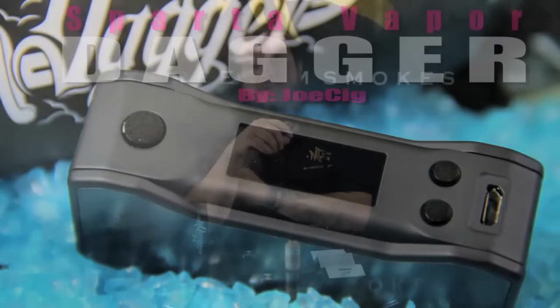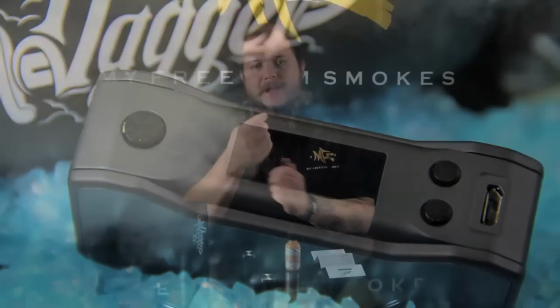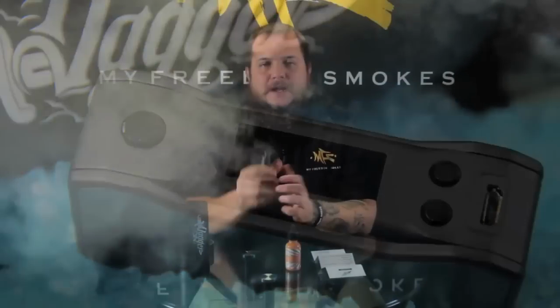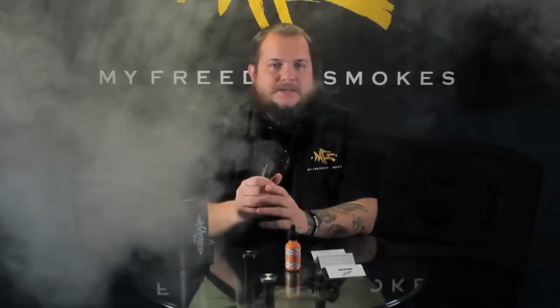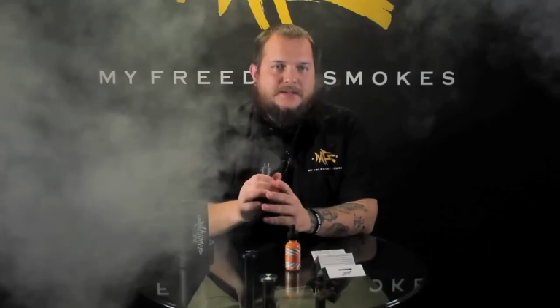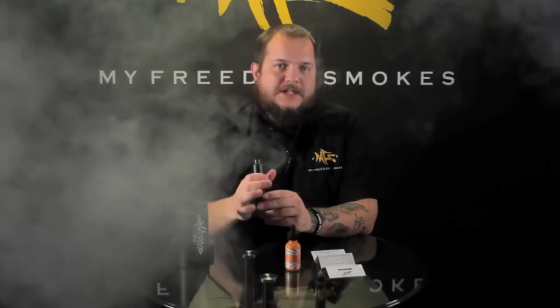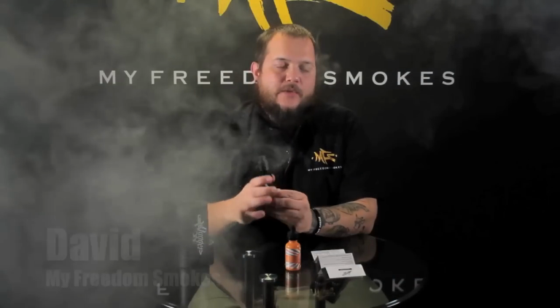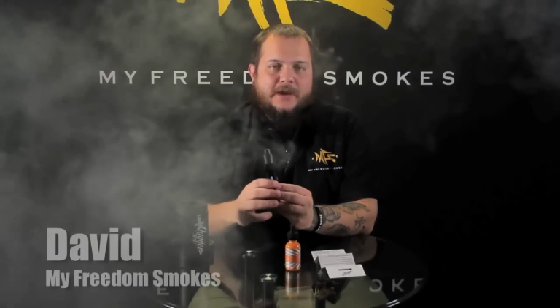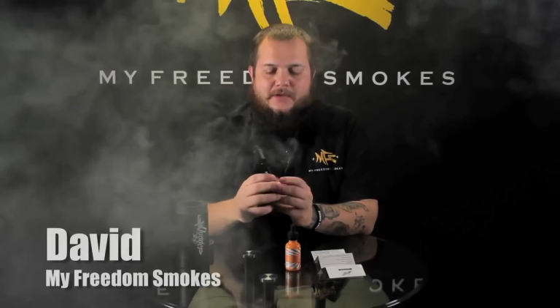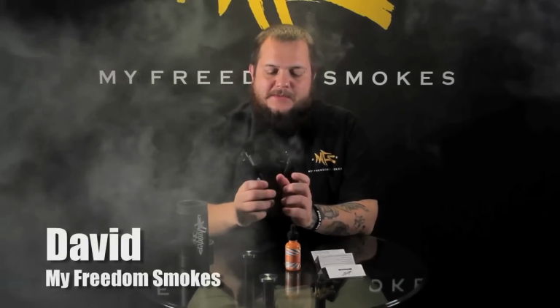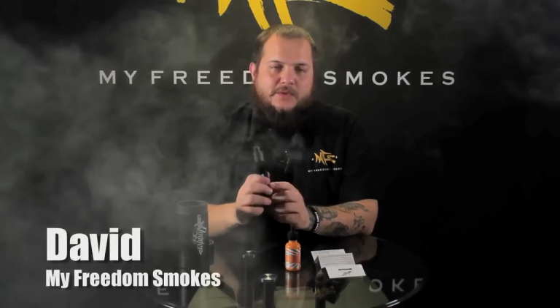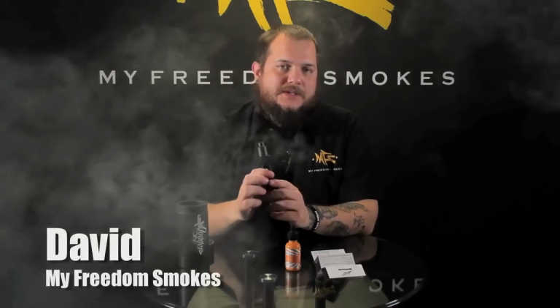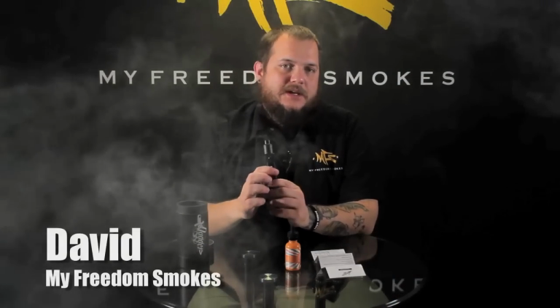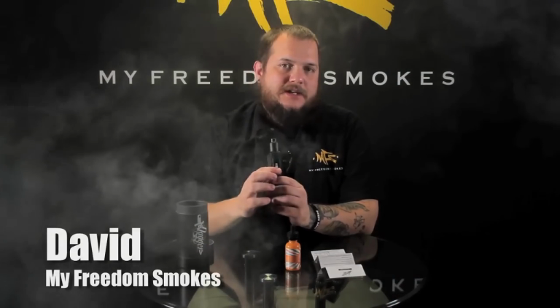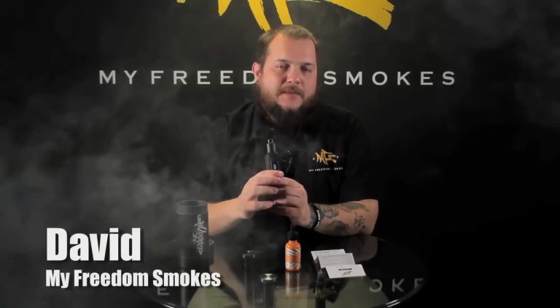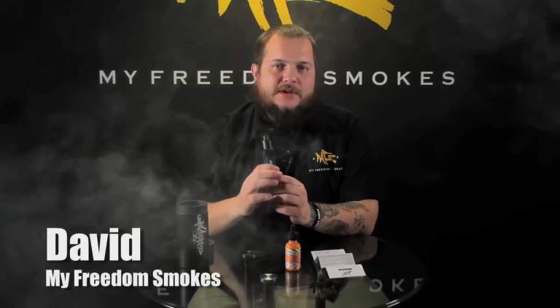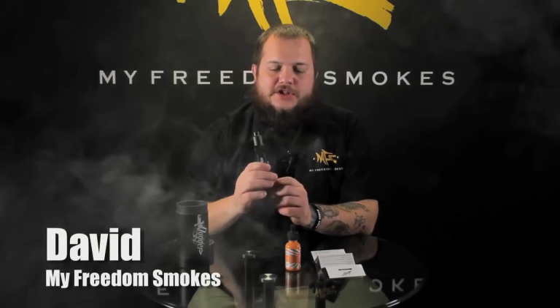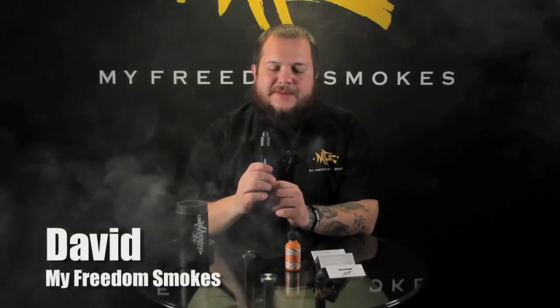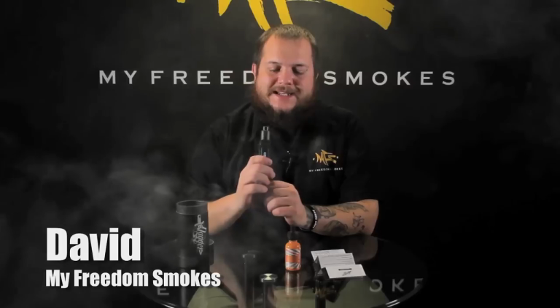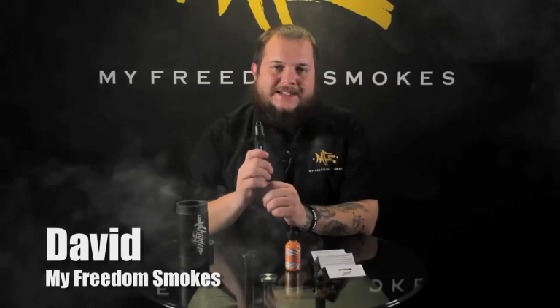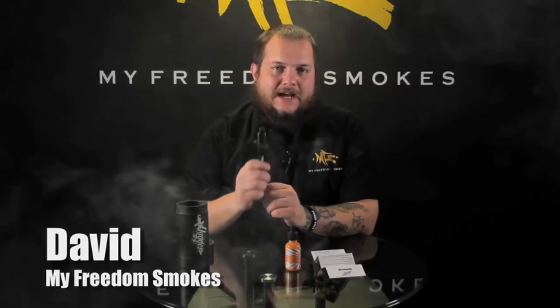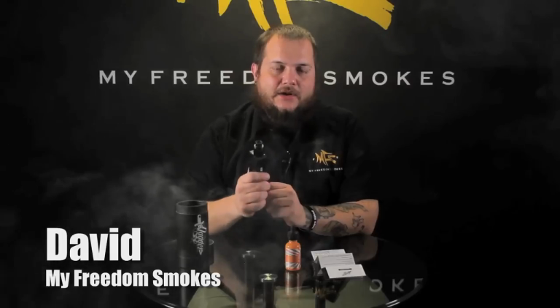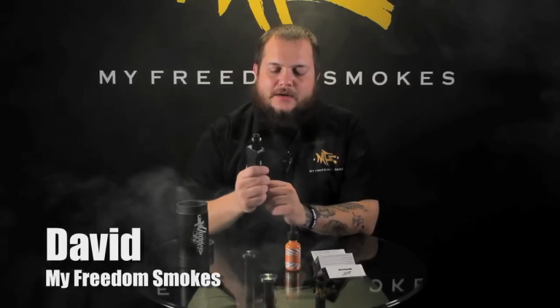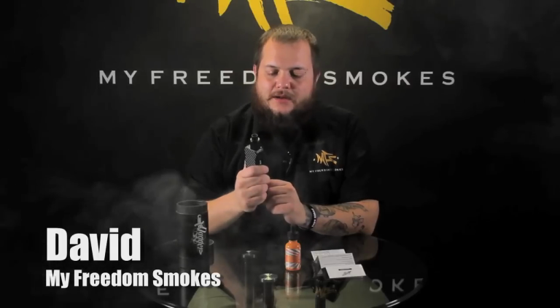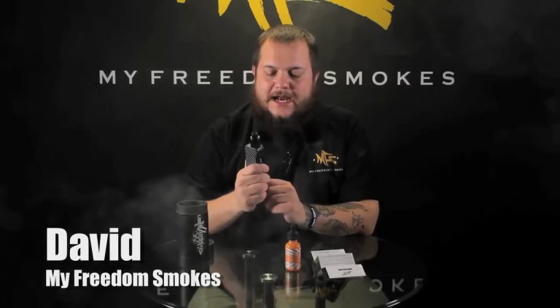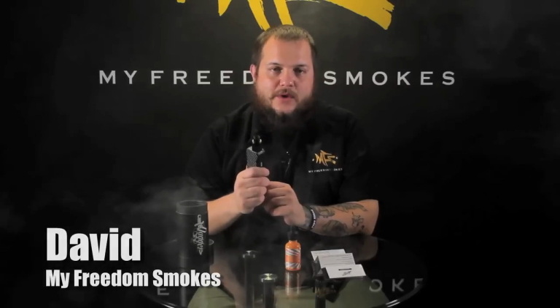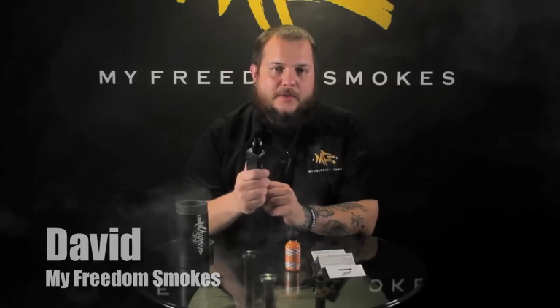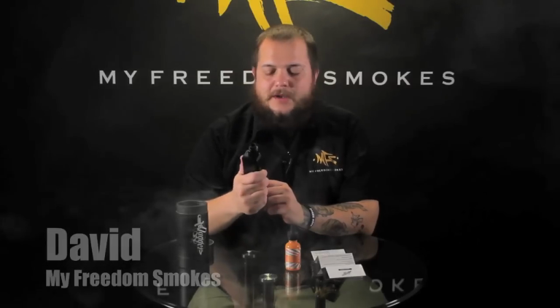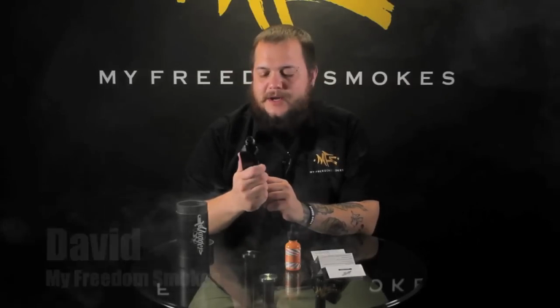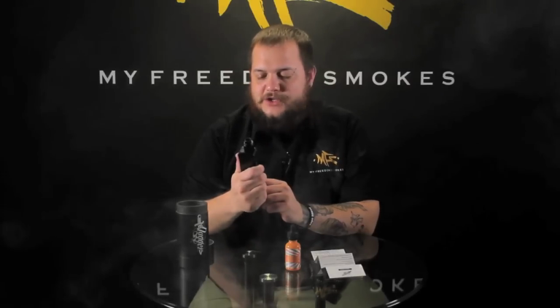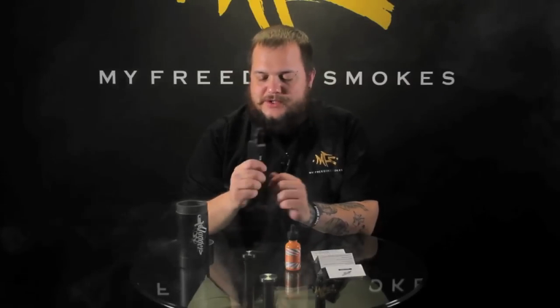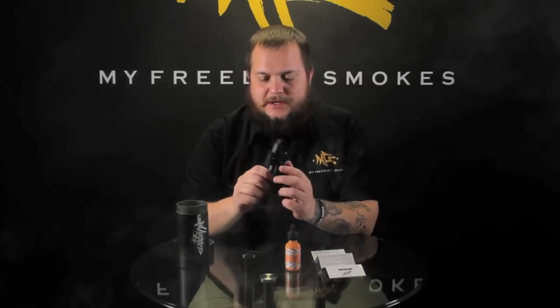Hey guys, this is Dave of My Freedom Smokes. Today I'm going to talk to you about the Dagger 80 watt mod by JoeSig.